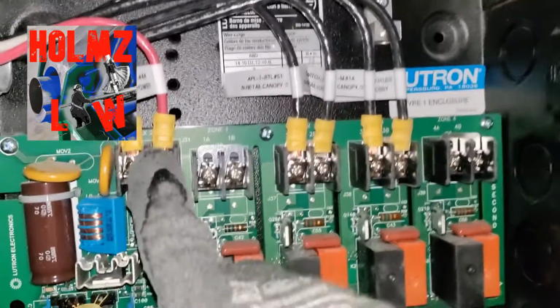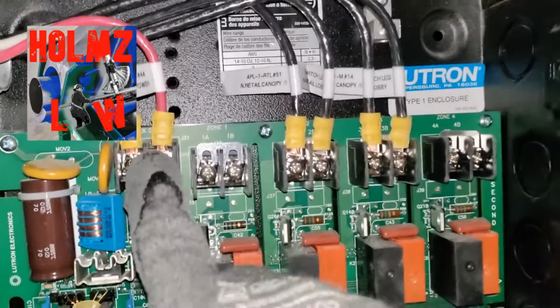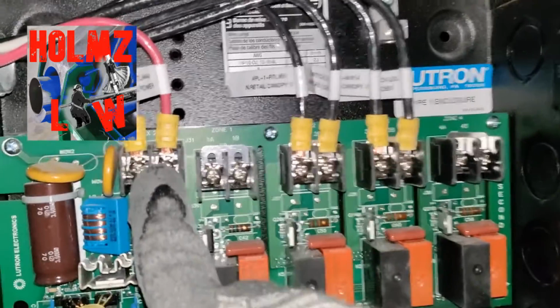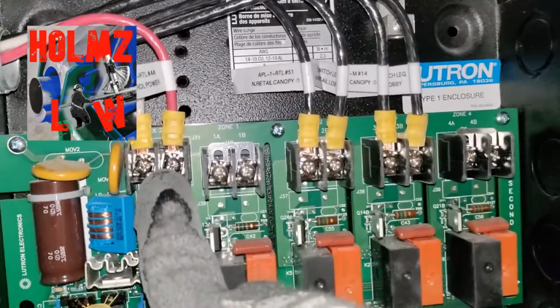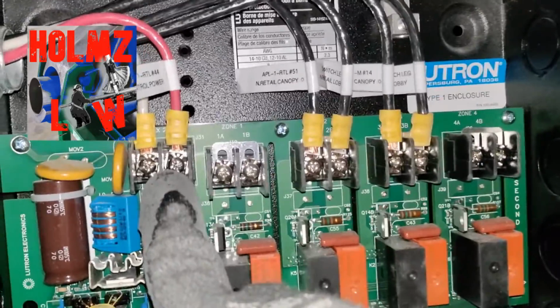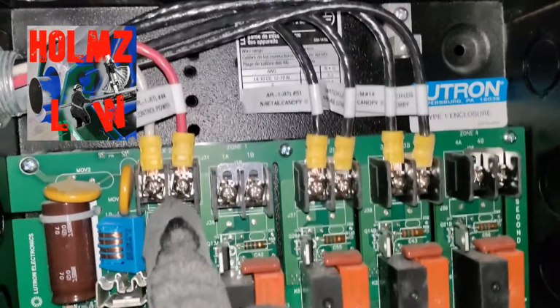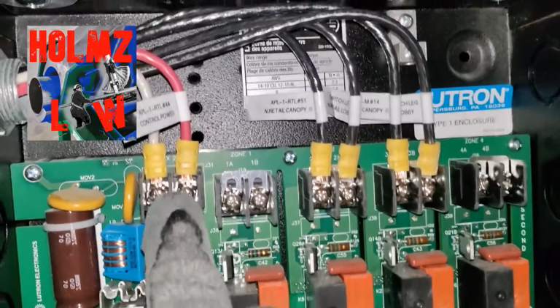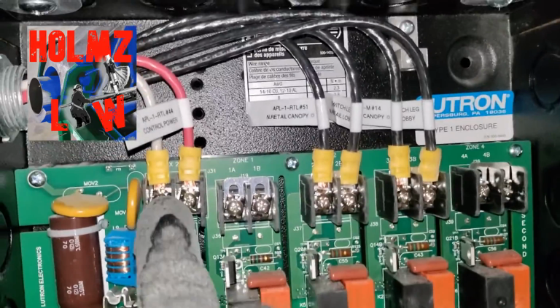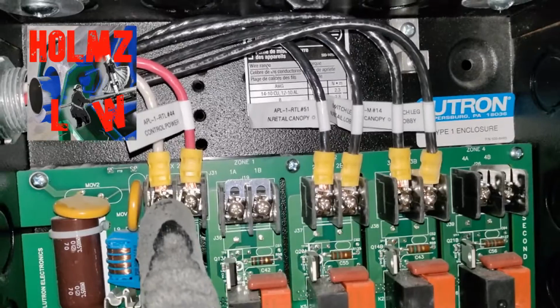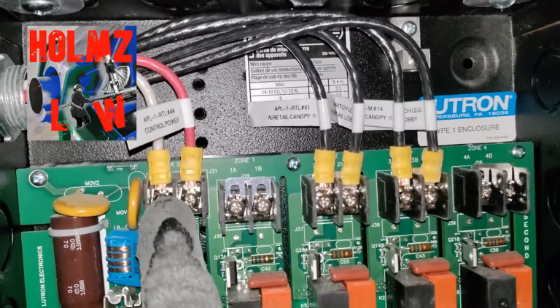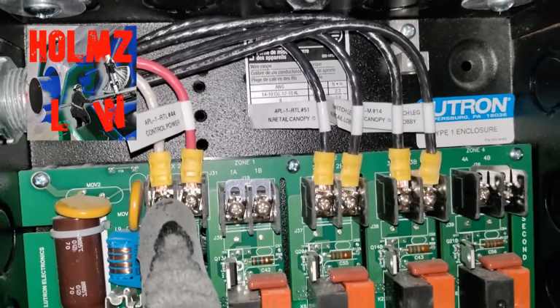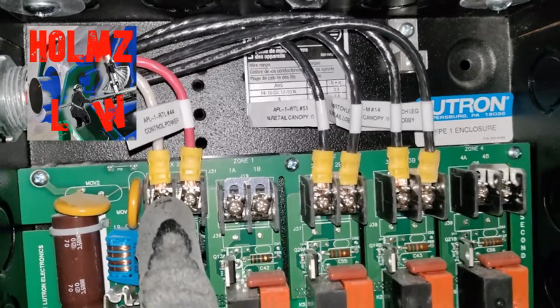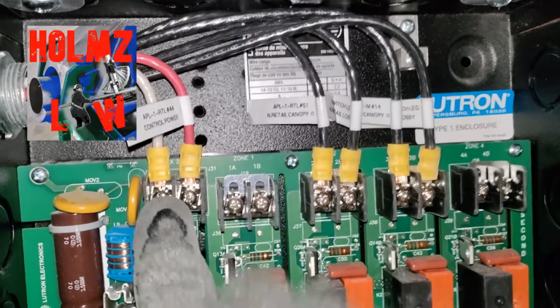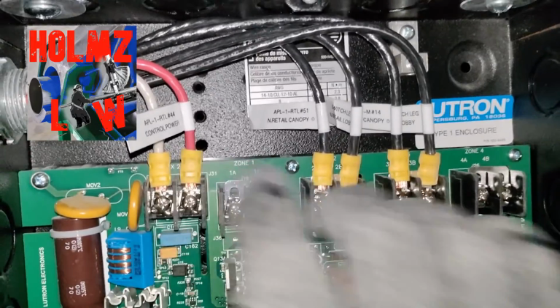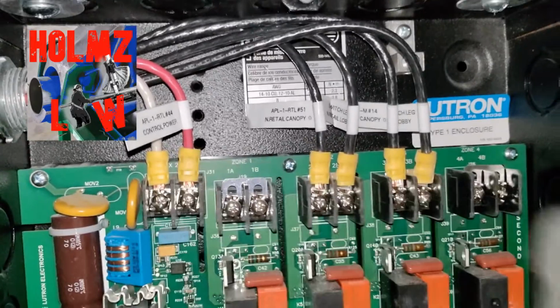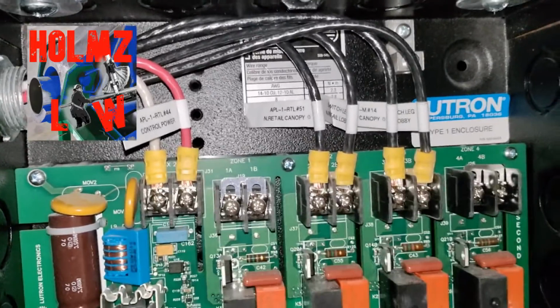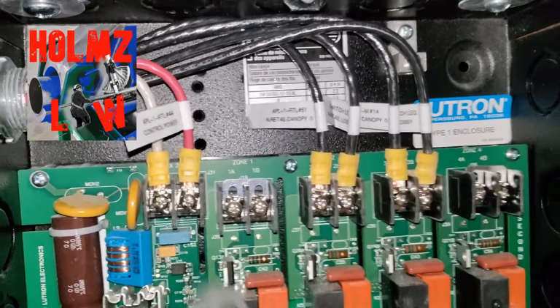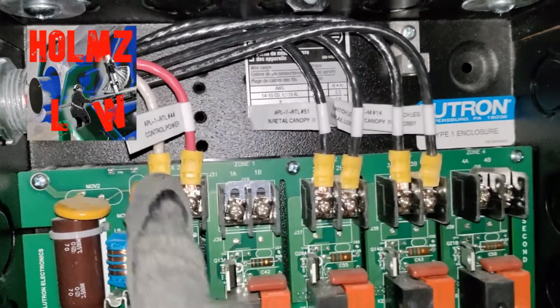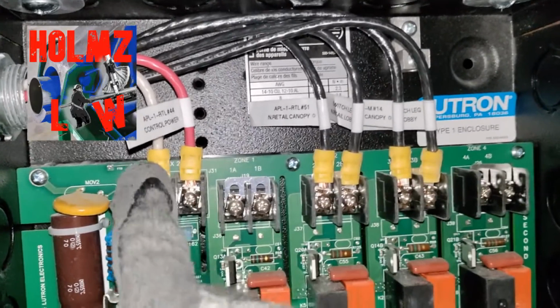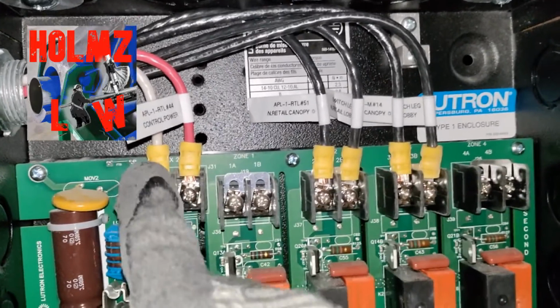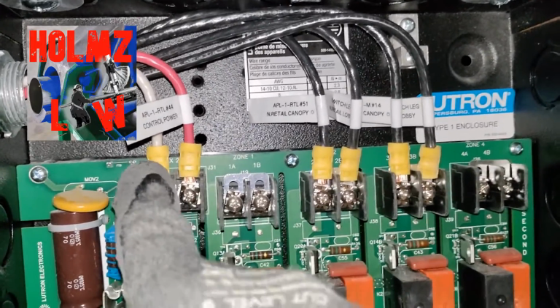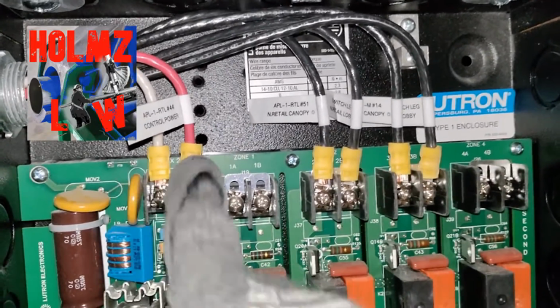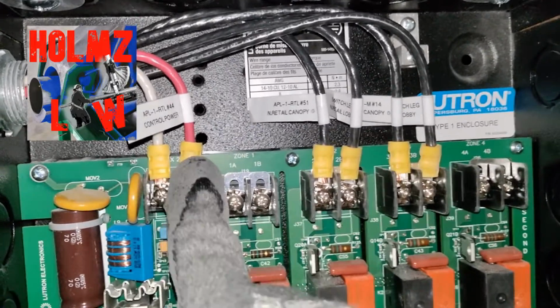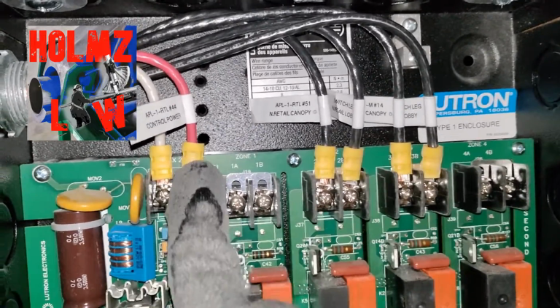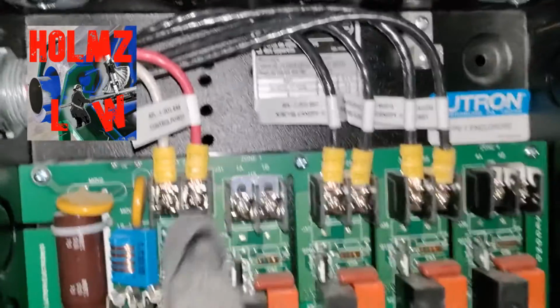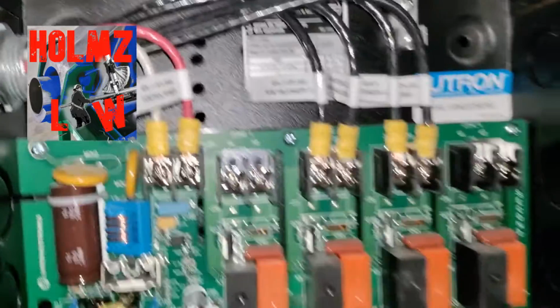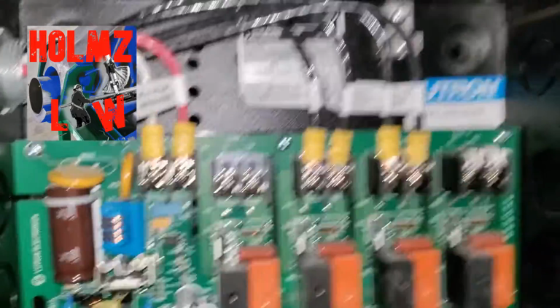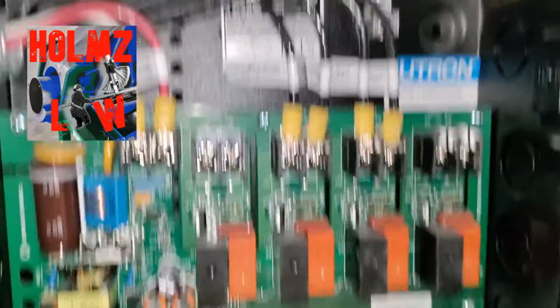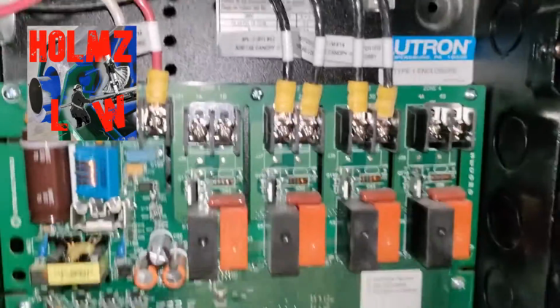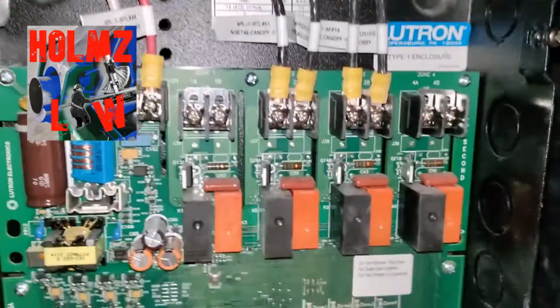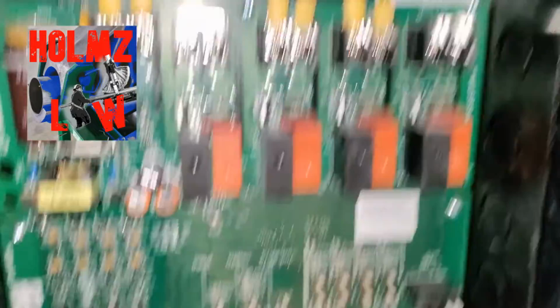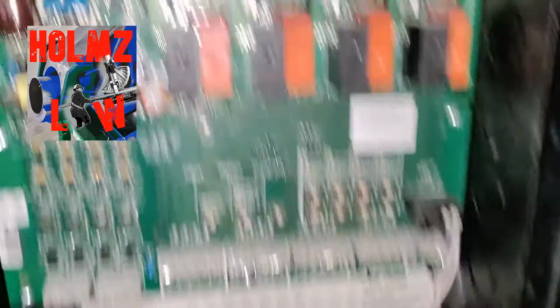This is your control for the whole panel — neutral, hot.